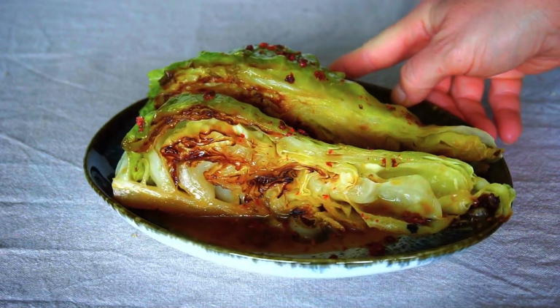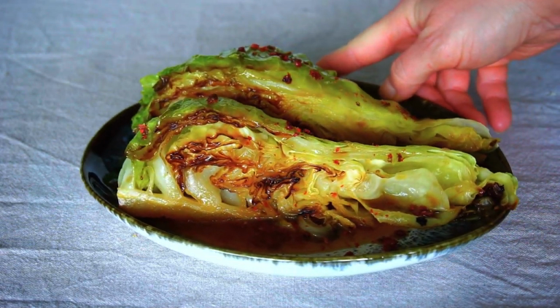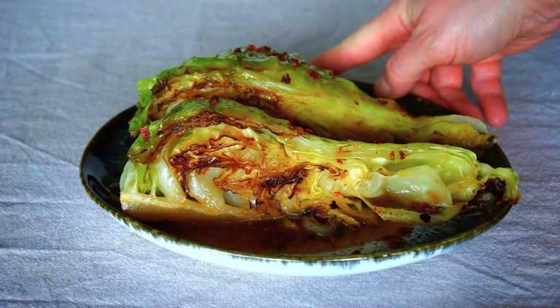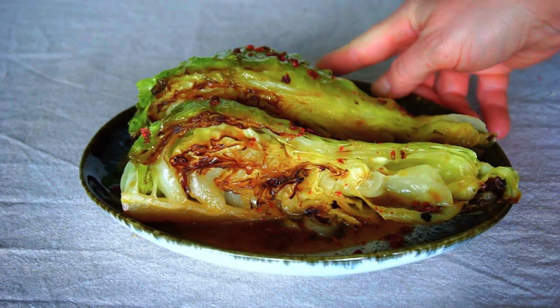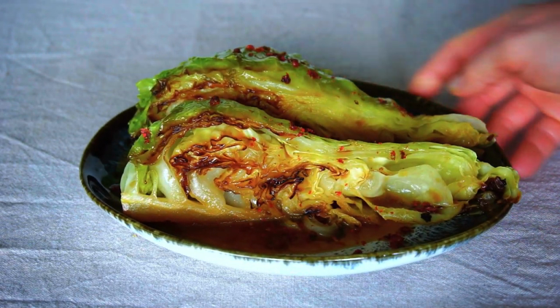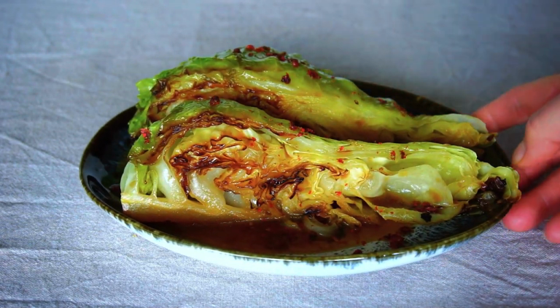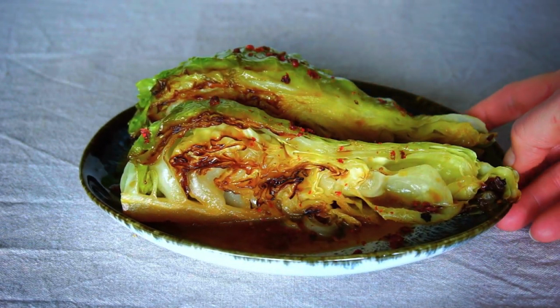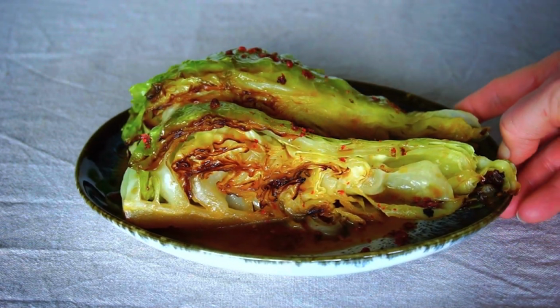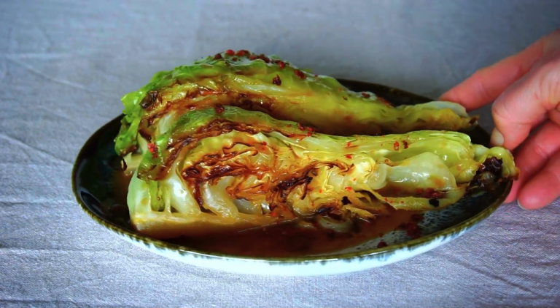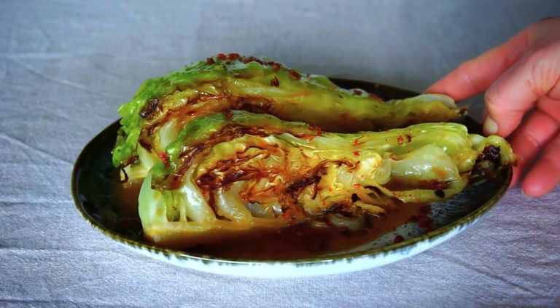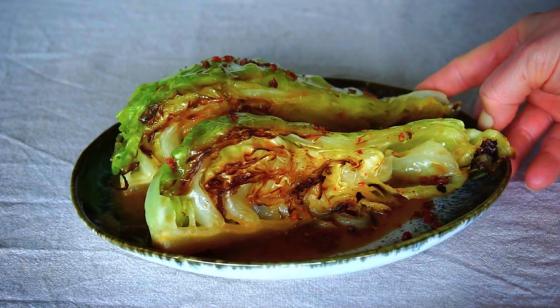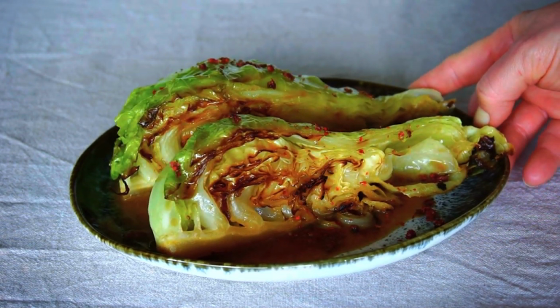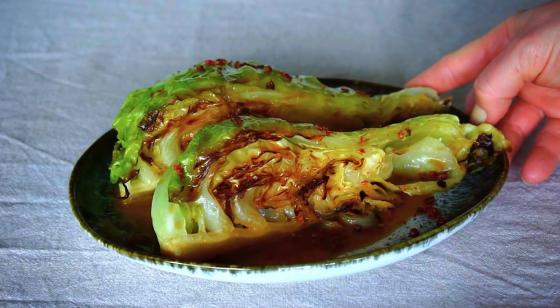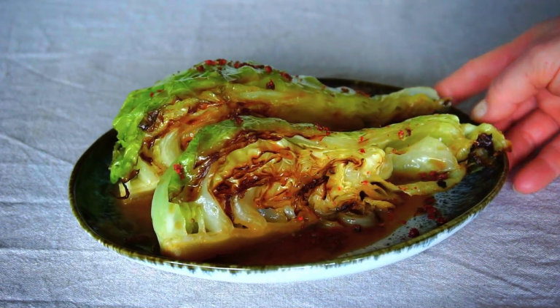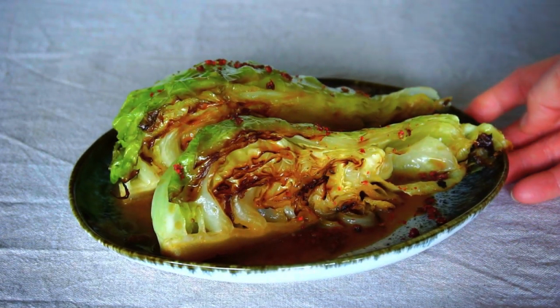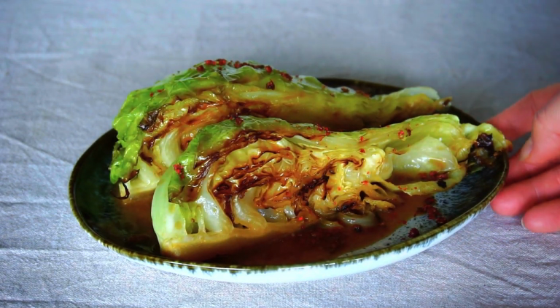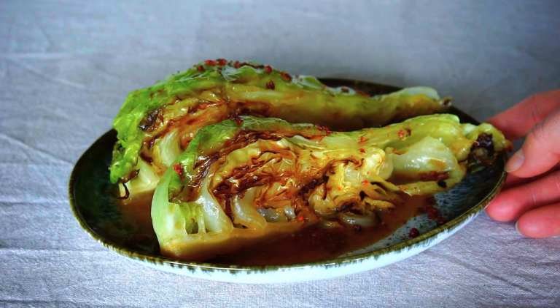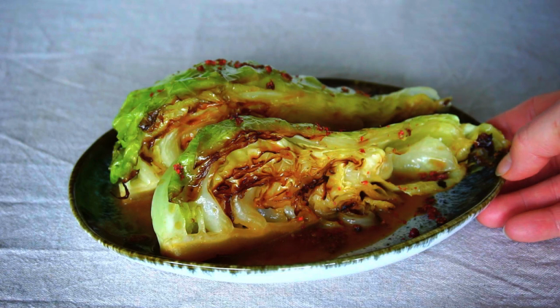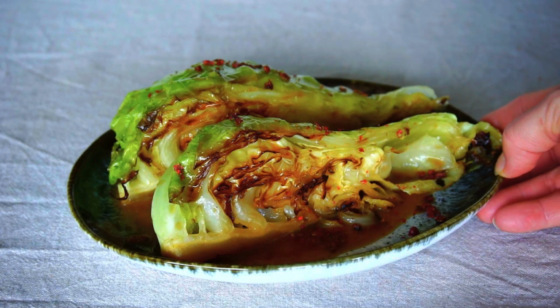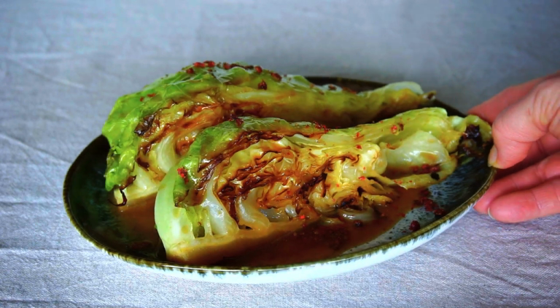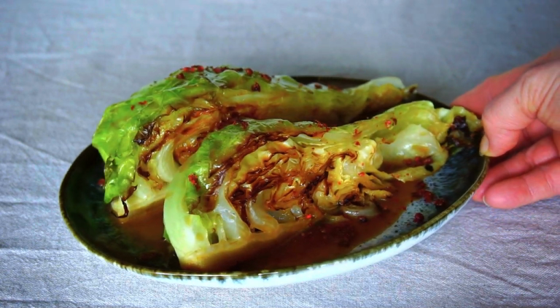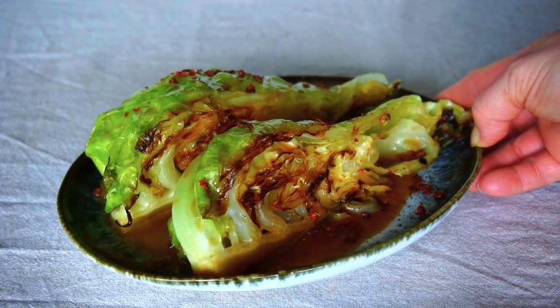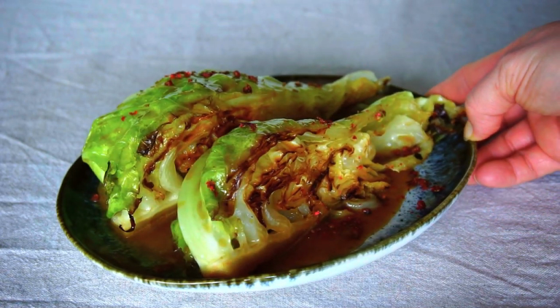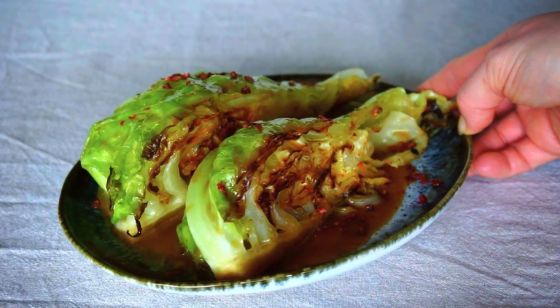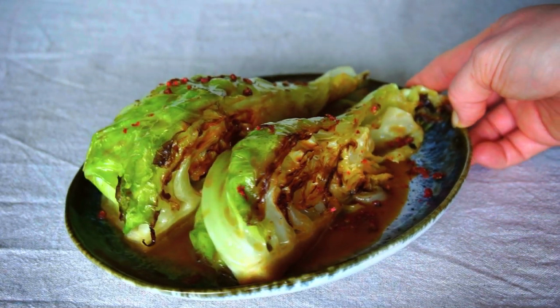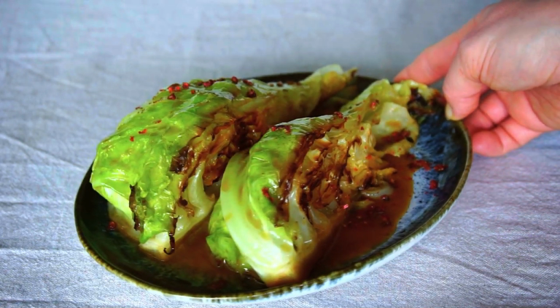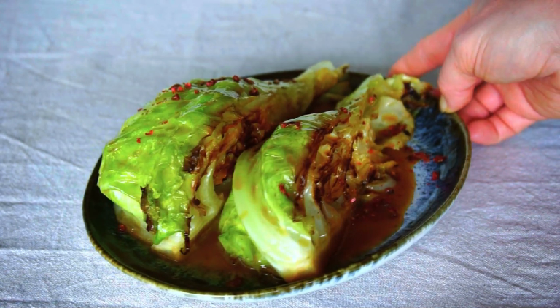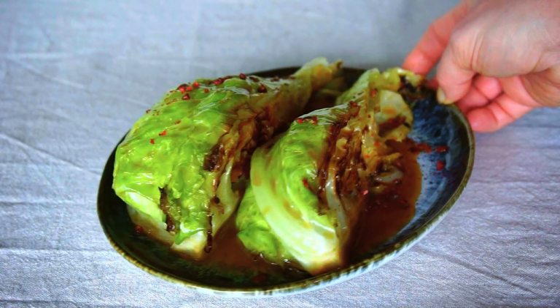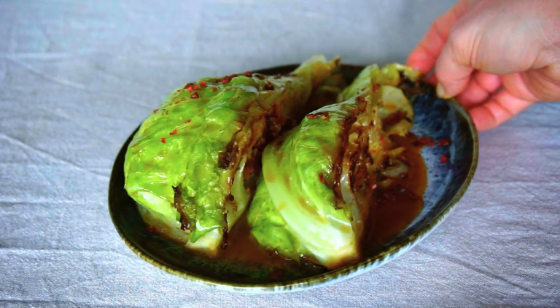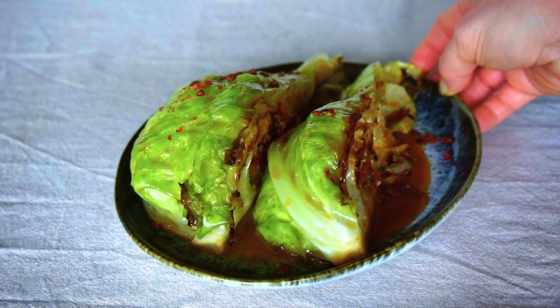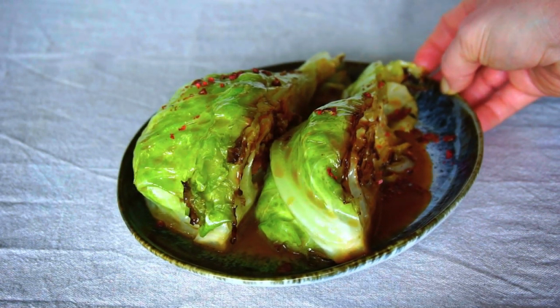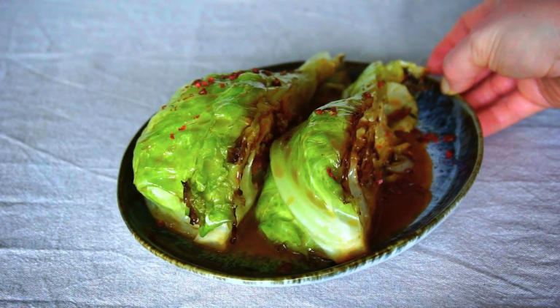It is super simple to make and so tasty. Also it's vegan and works well as a main or side dish.